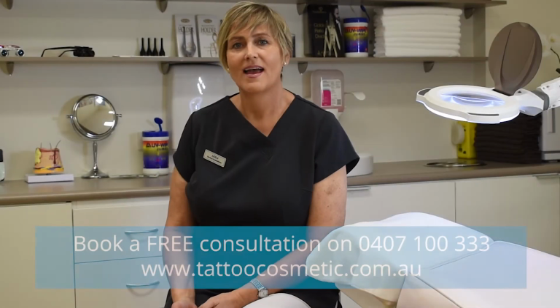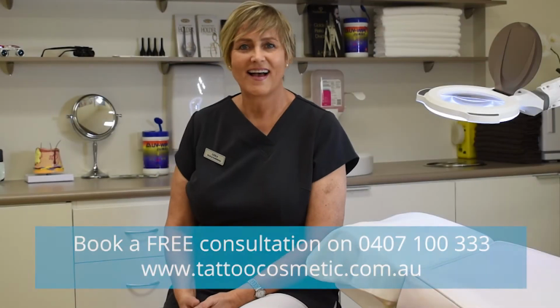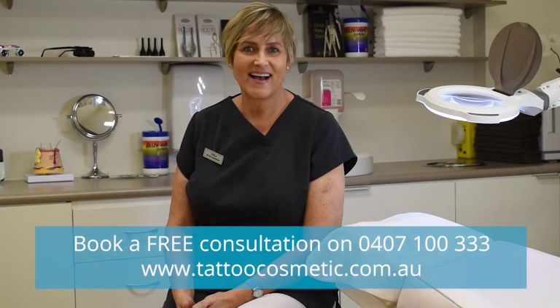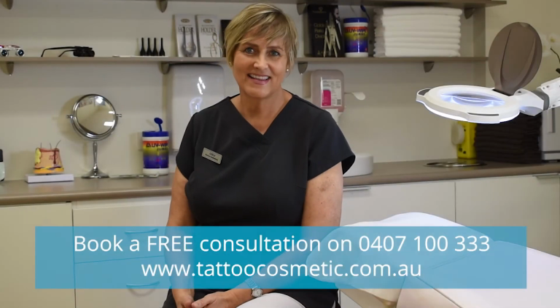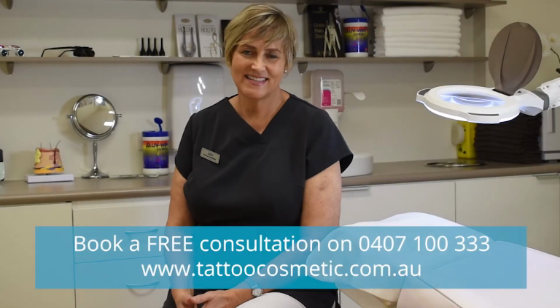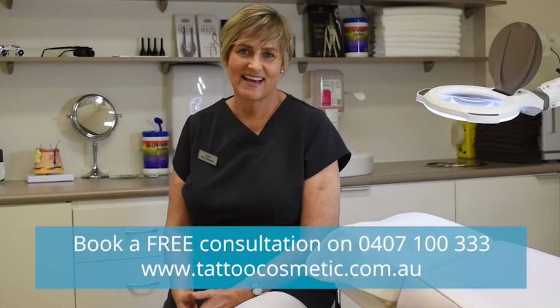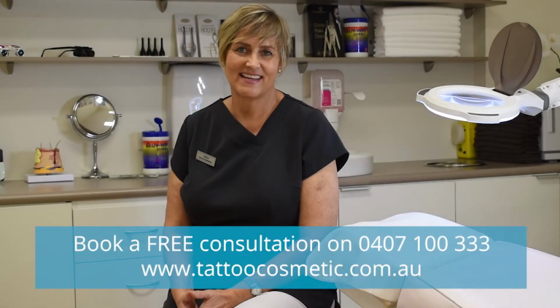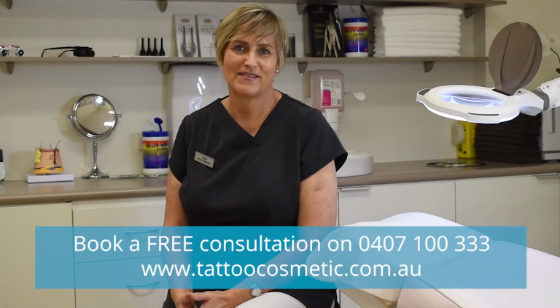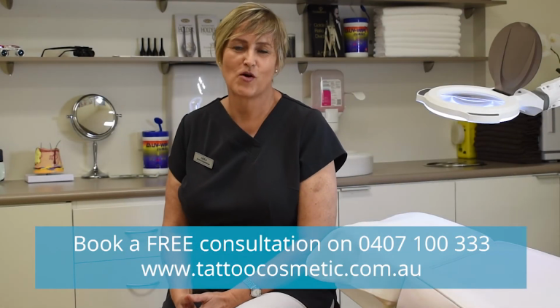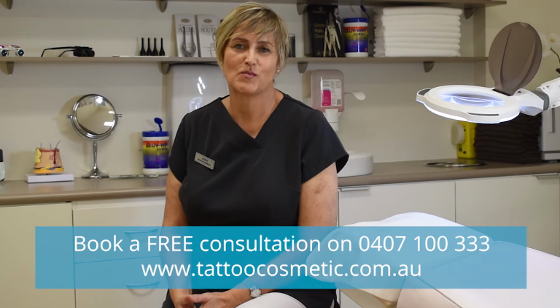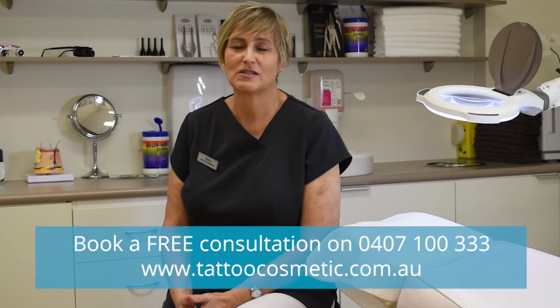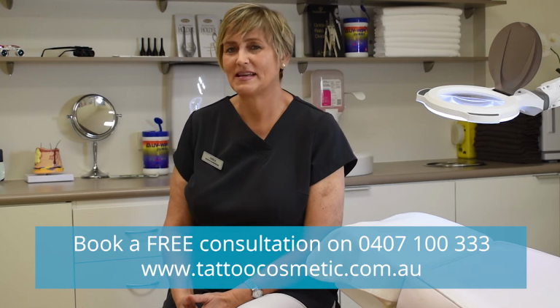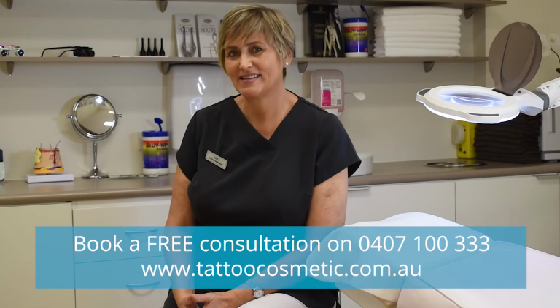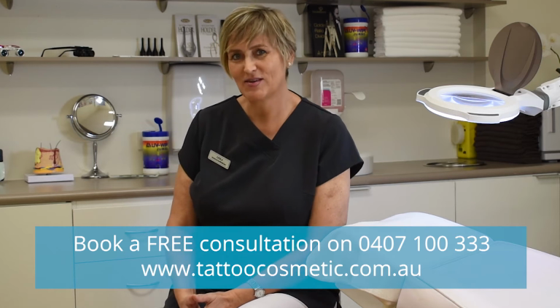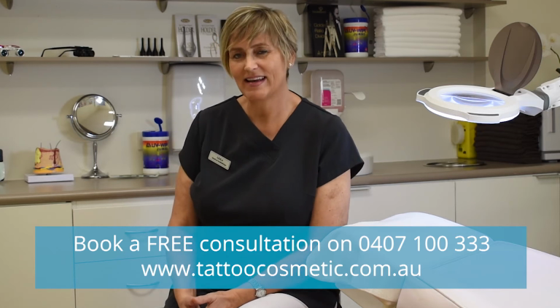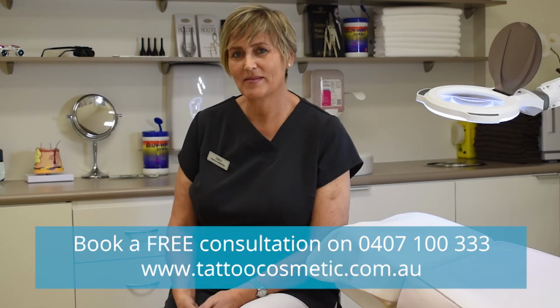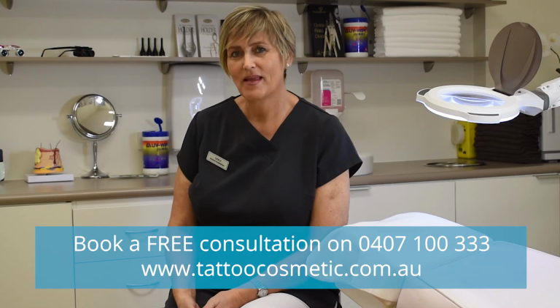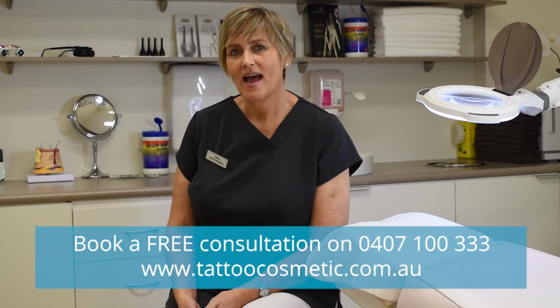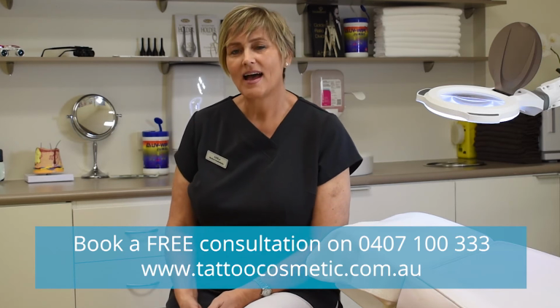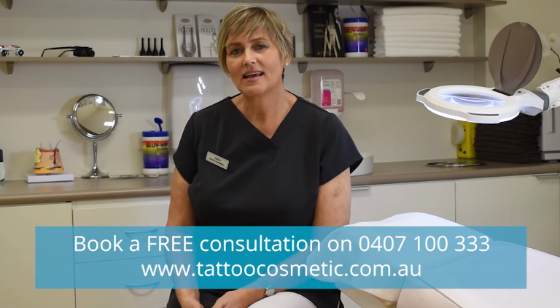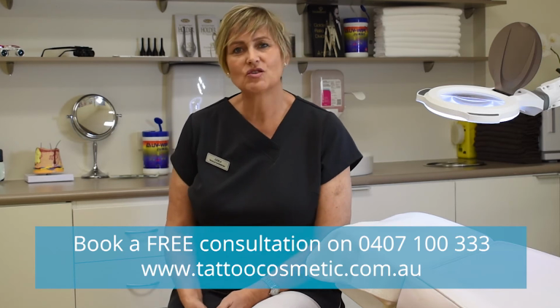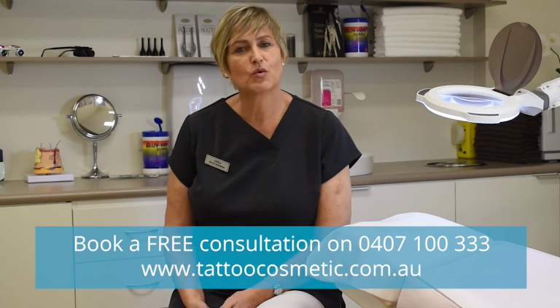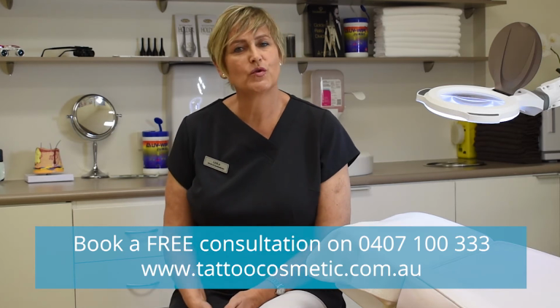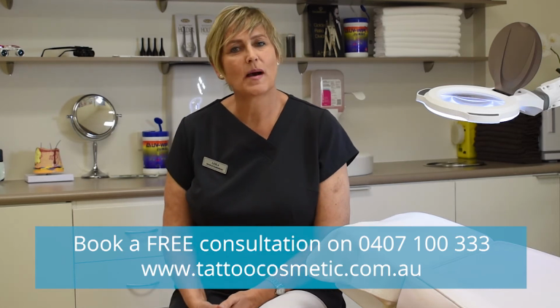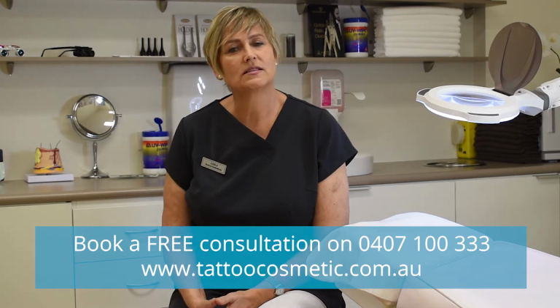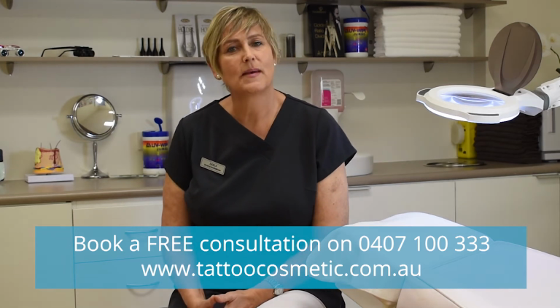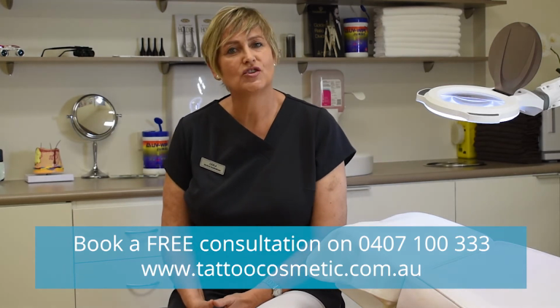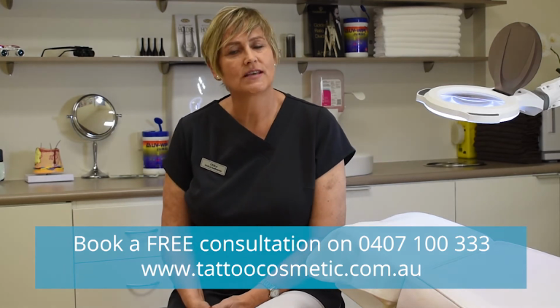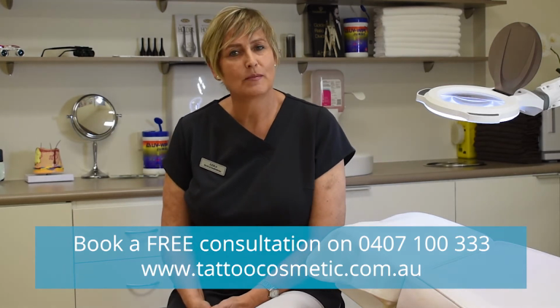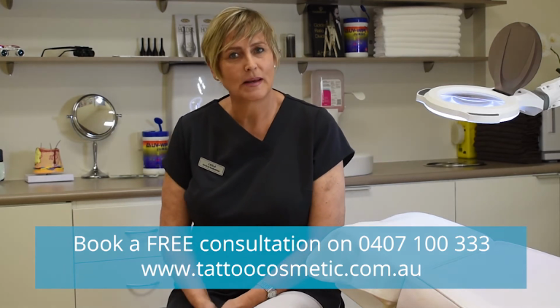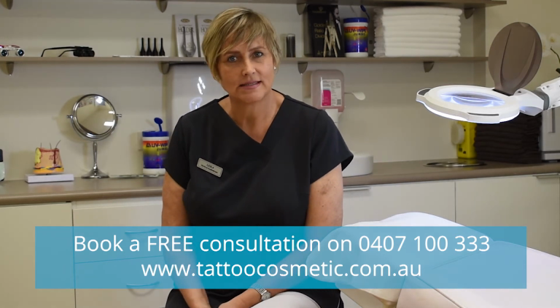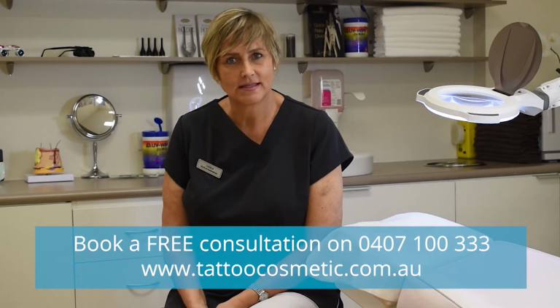Hi, this is Leila here from Cosmetic Tattoo Clinic. I'd like to talk with you about sebaceous hyperplasias.